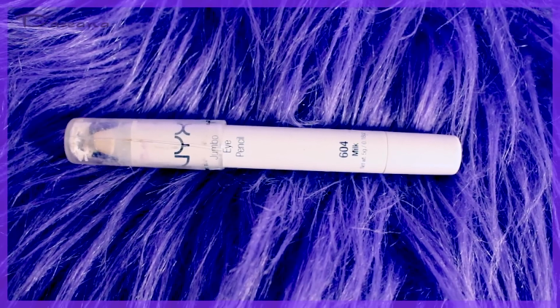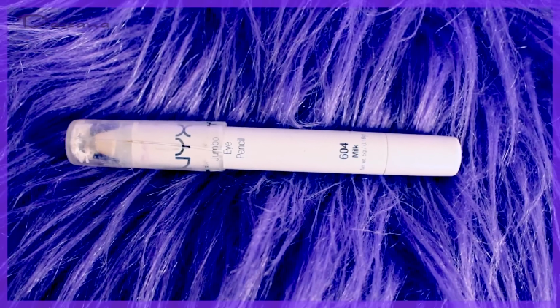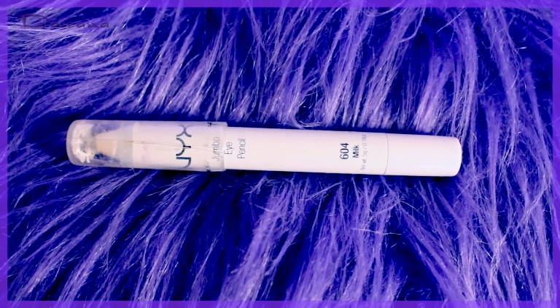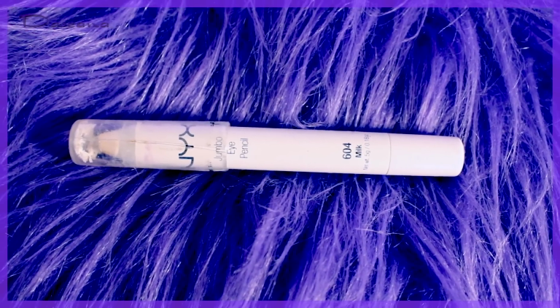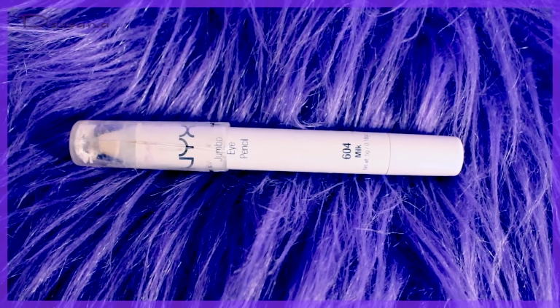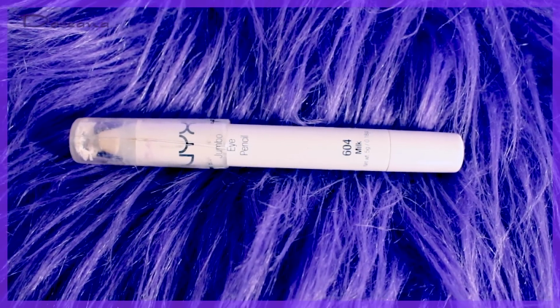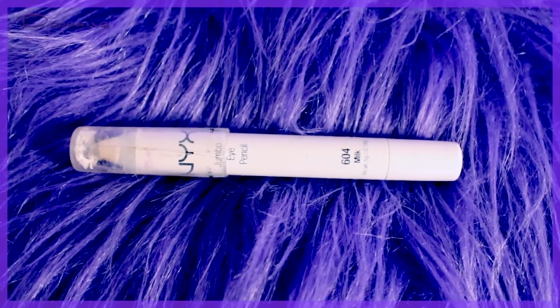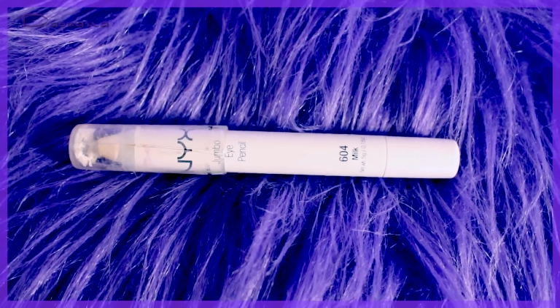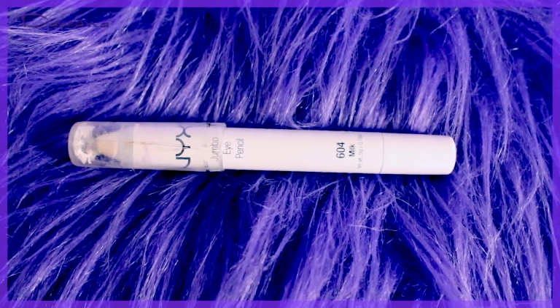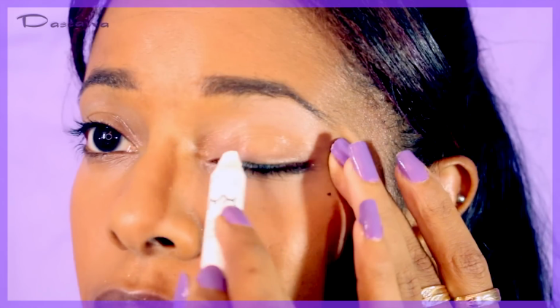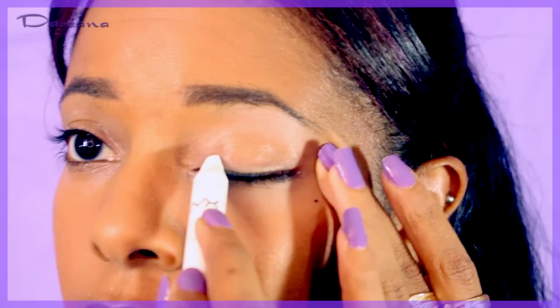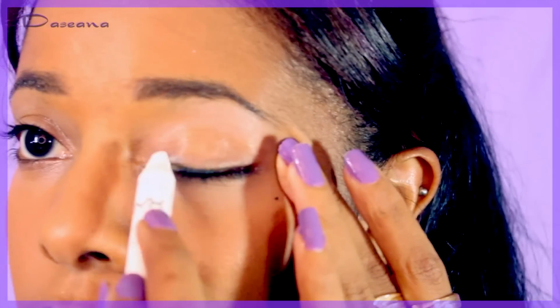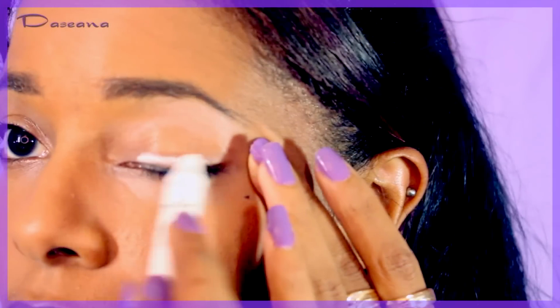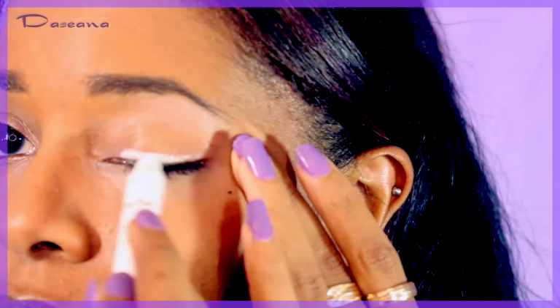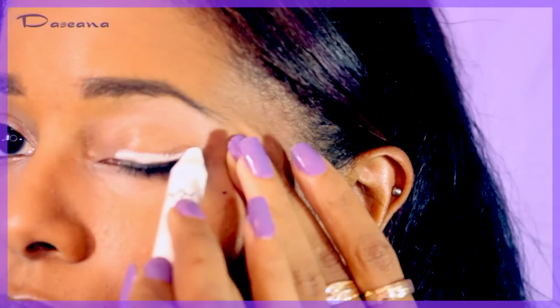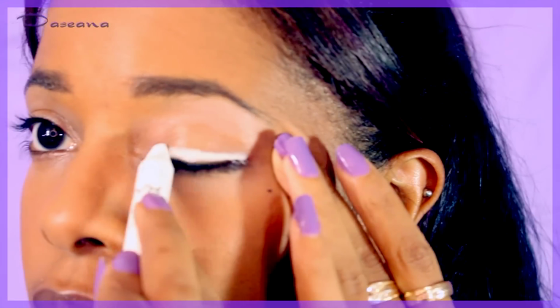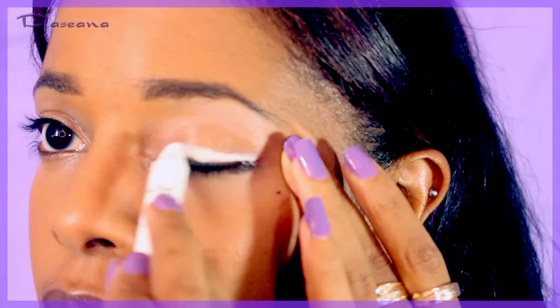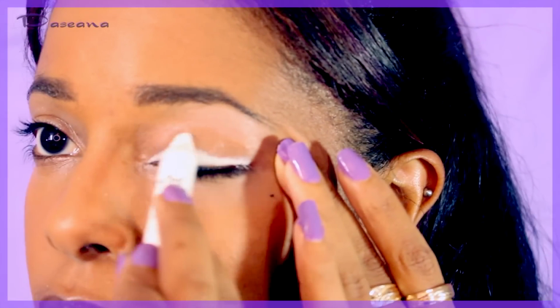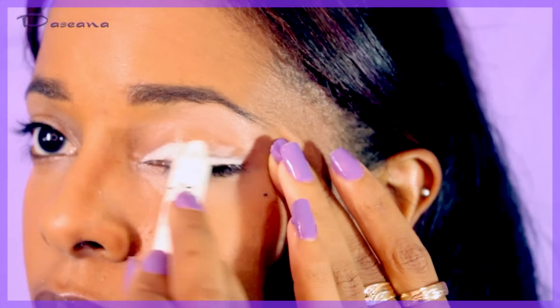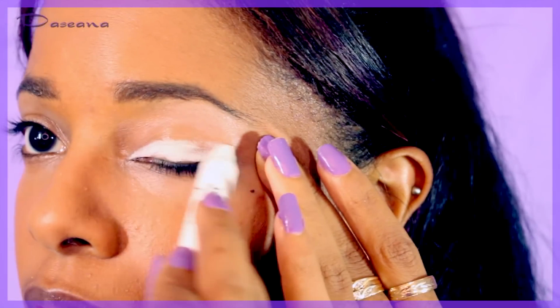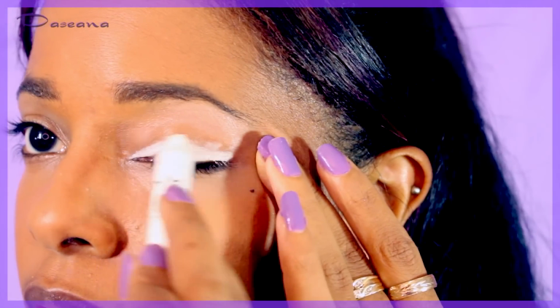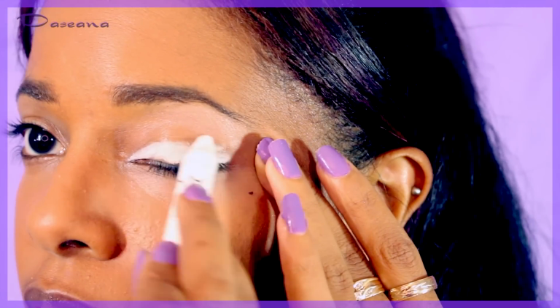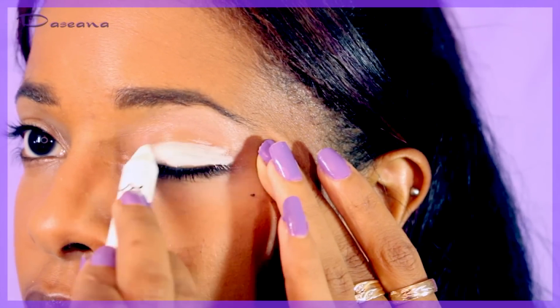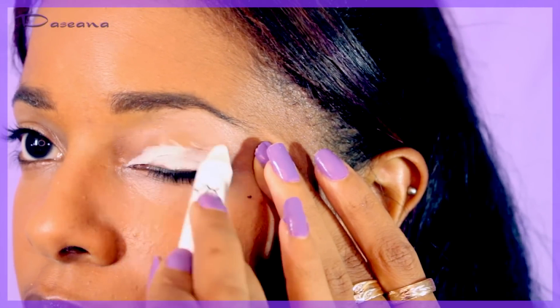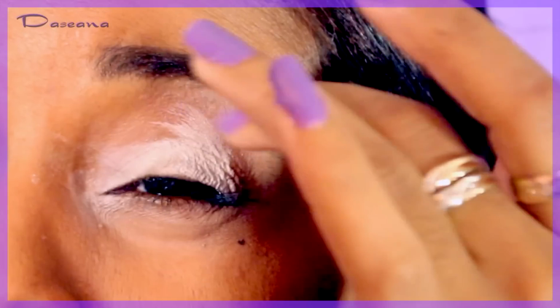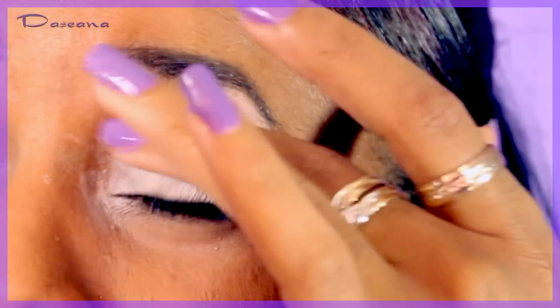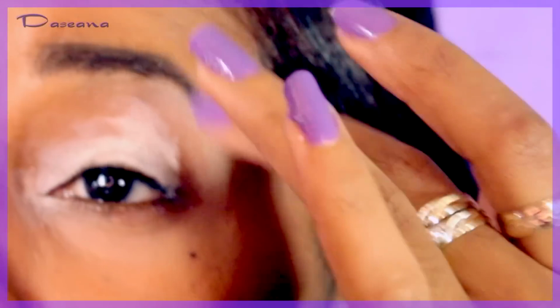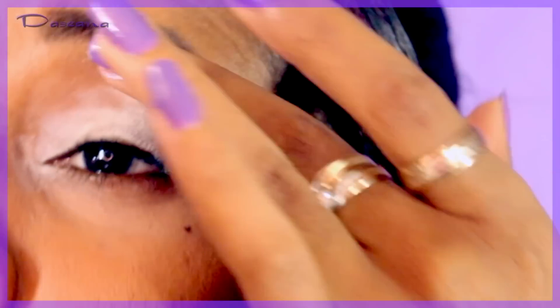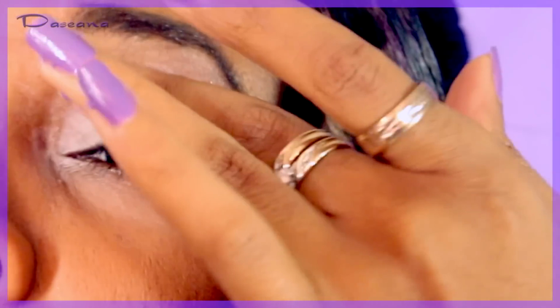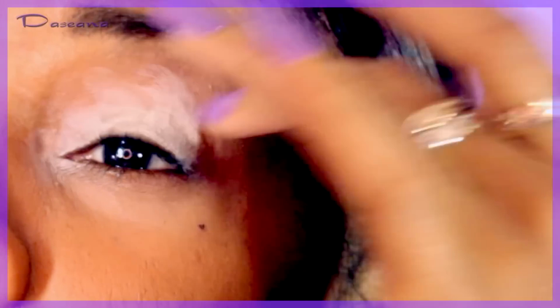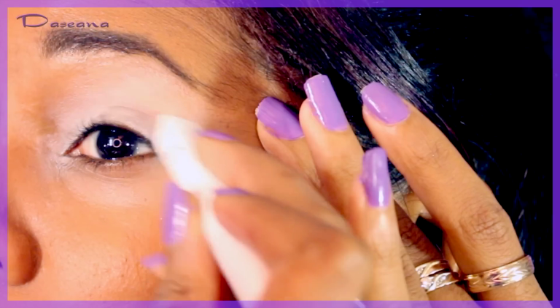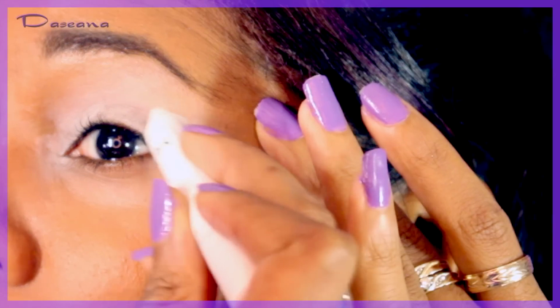Using a NYX jumbo white pencil to fill in all over the lids so that it makes the eyeshadow show up more vibrant and last longer.